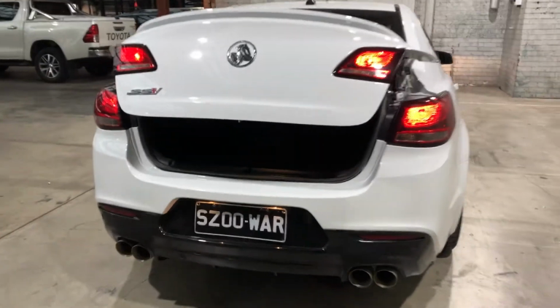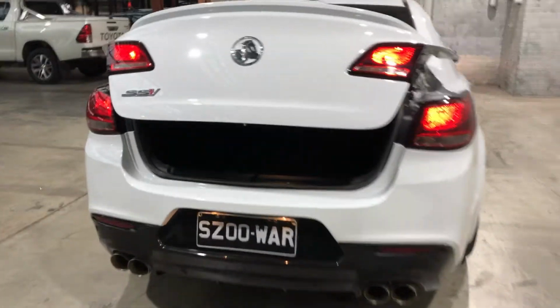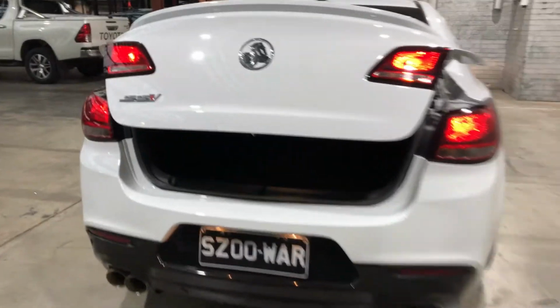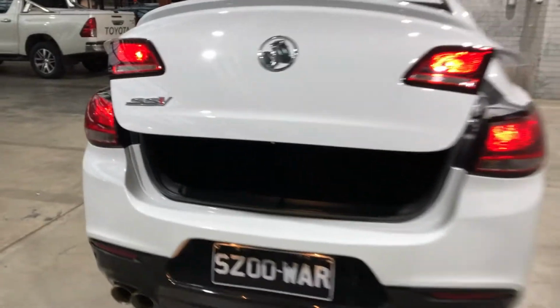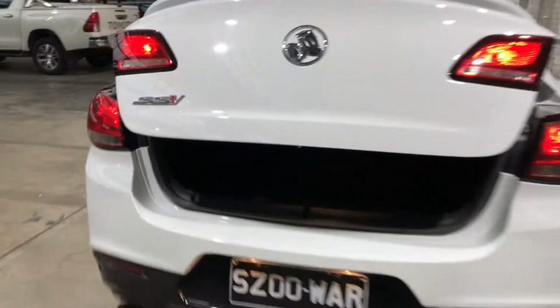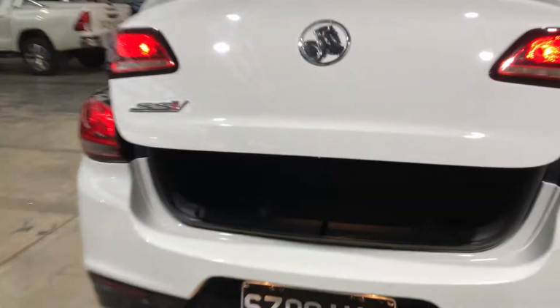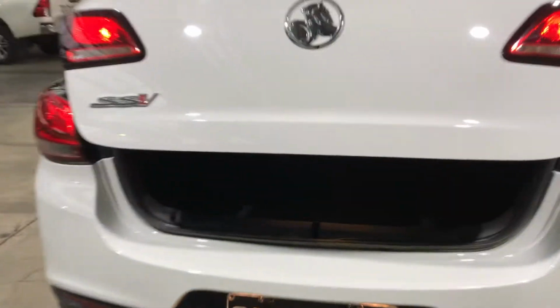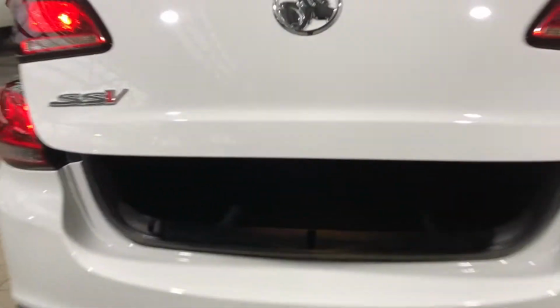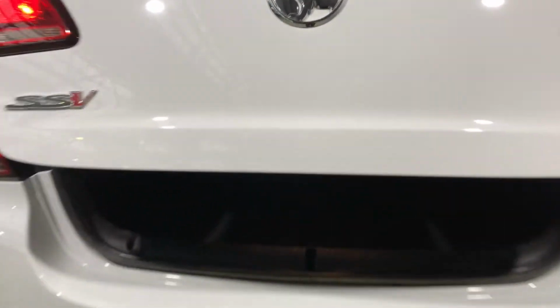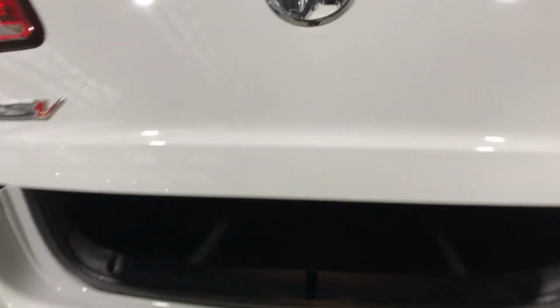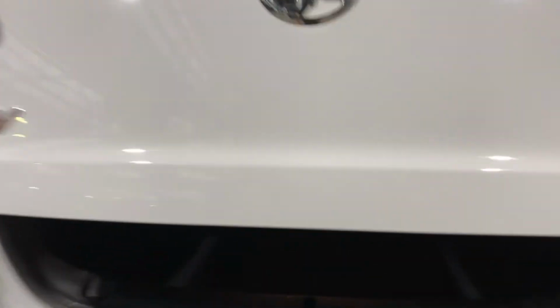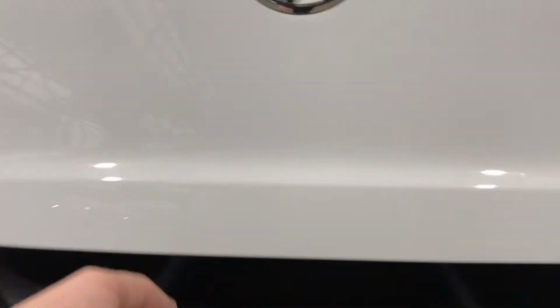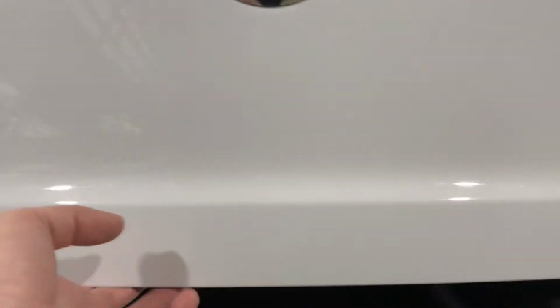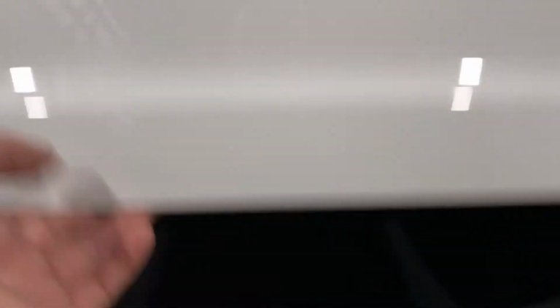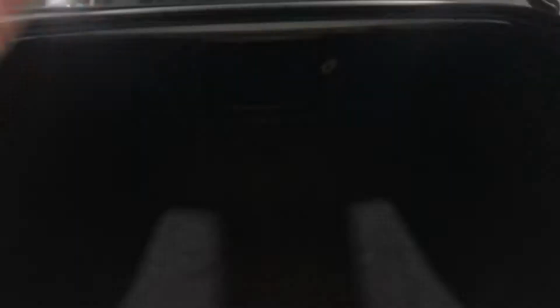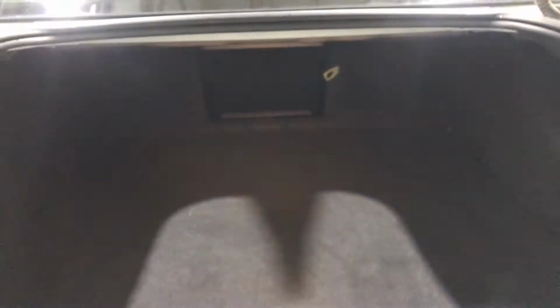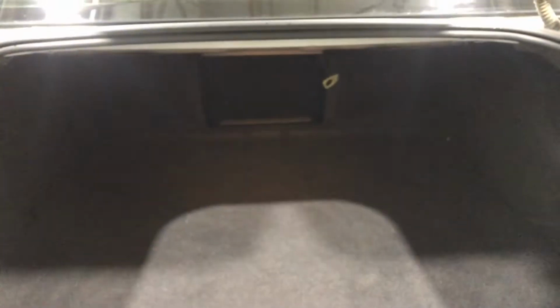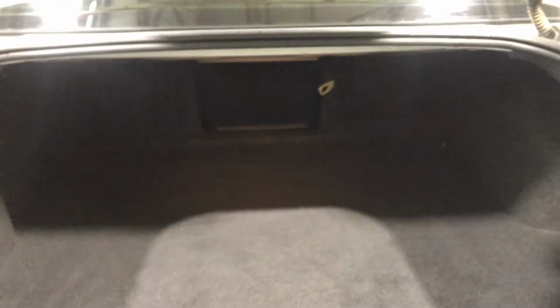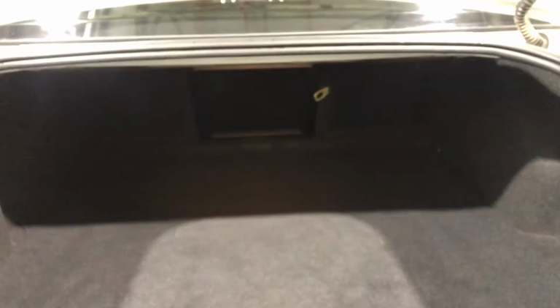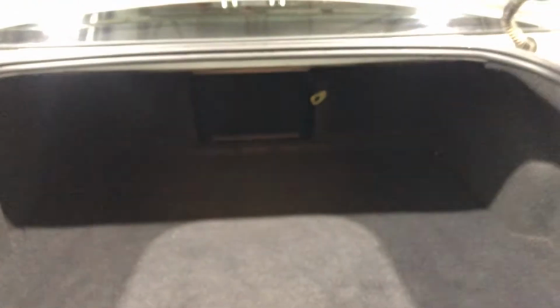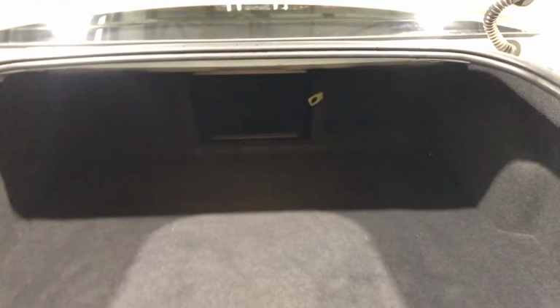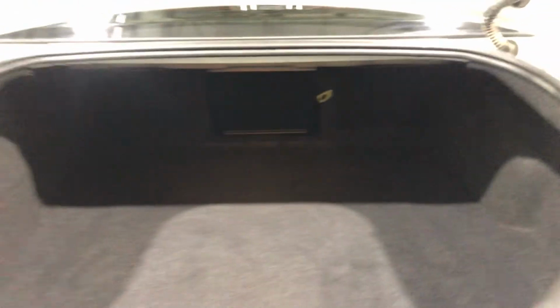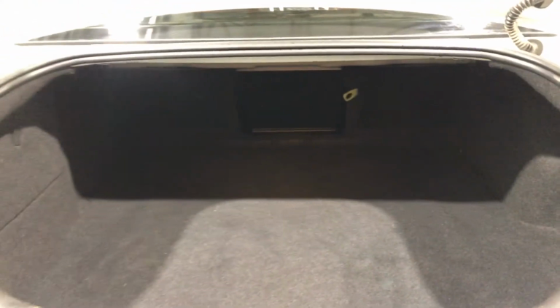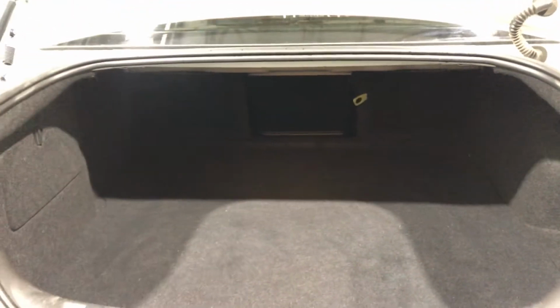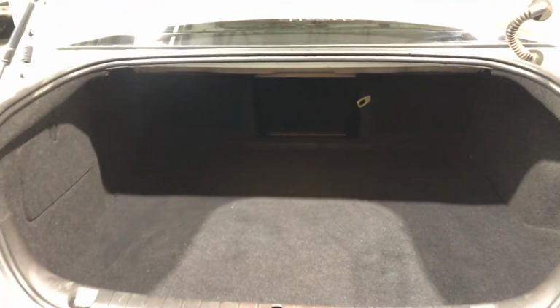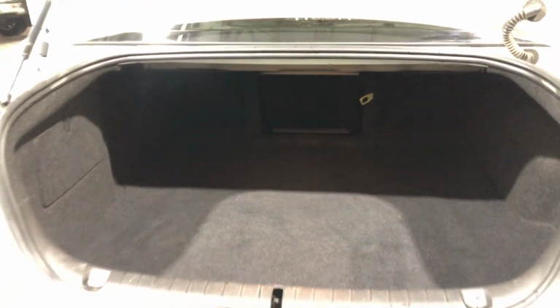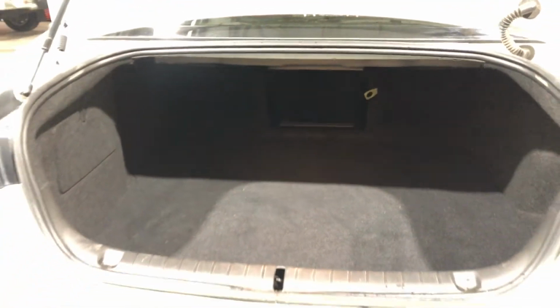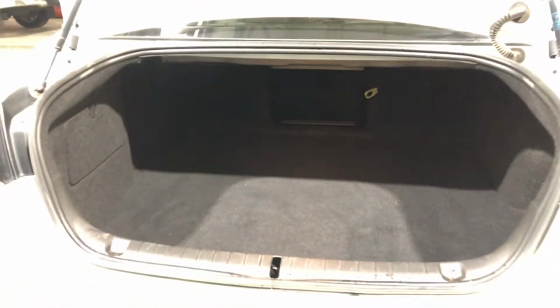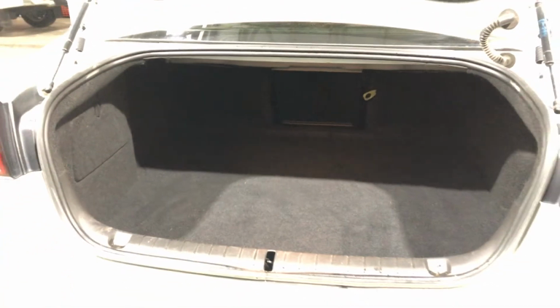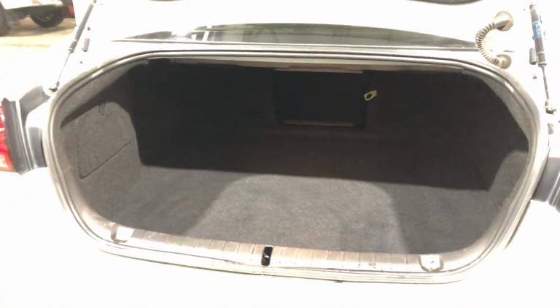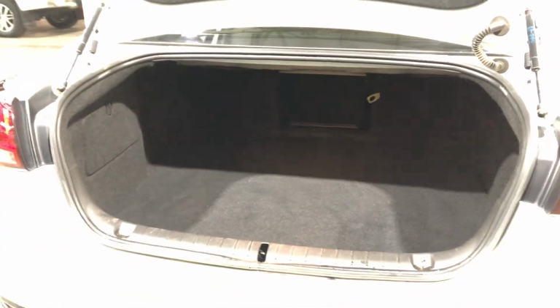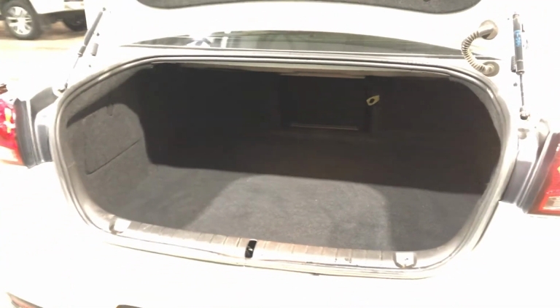Jumping inside the boot — being a full-size family sedan, you know you're going to get a big amount of boot space out the back as well.